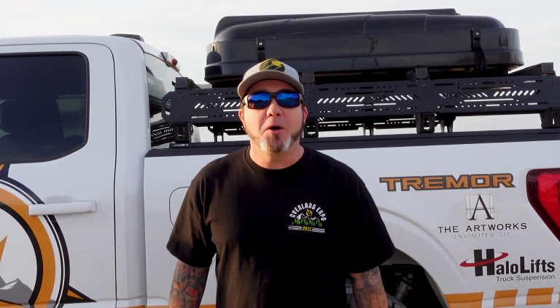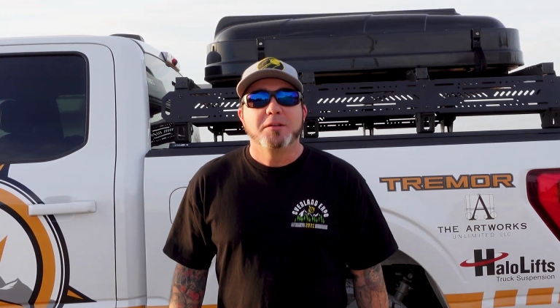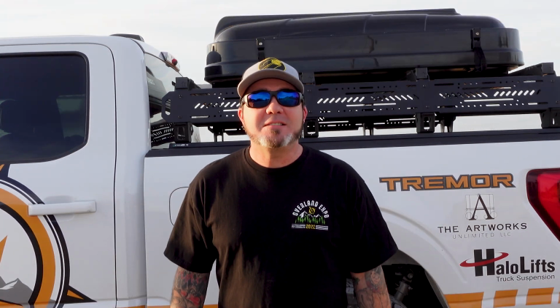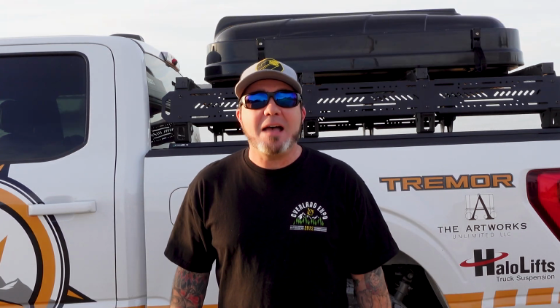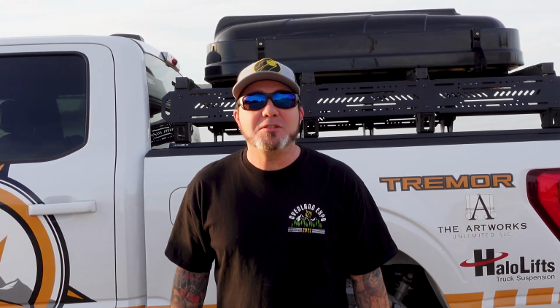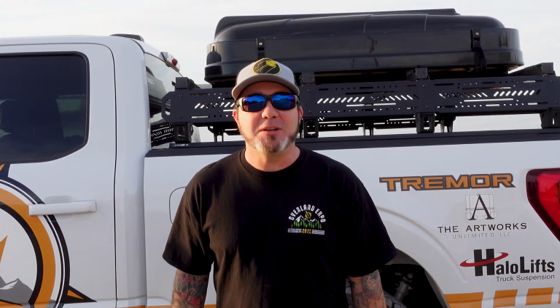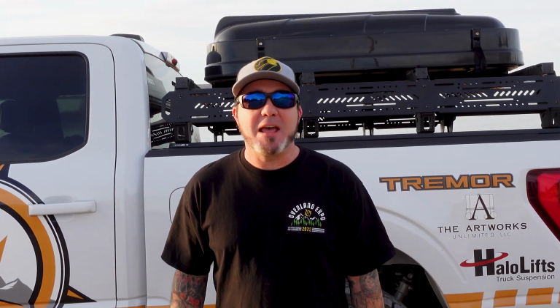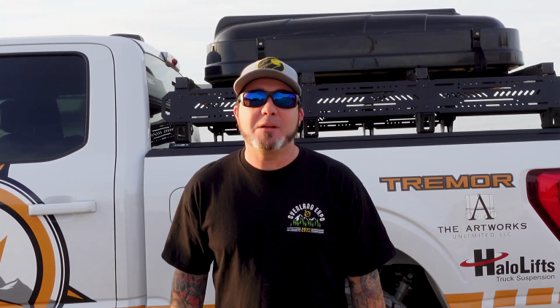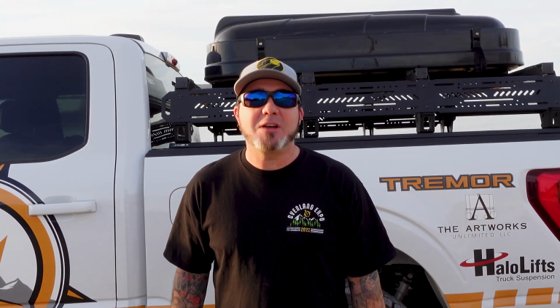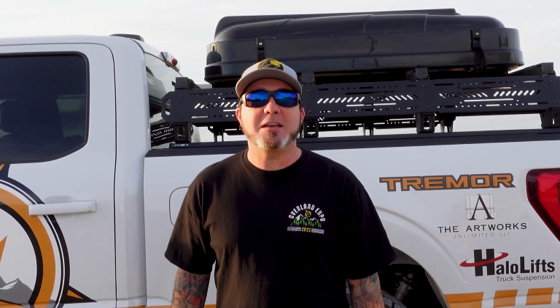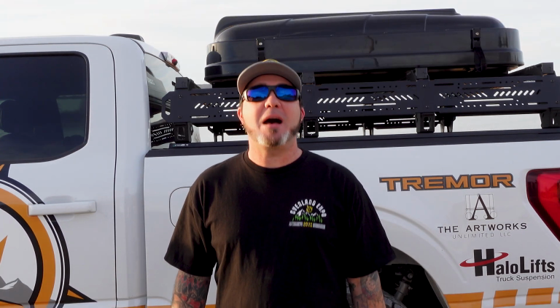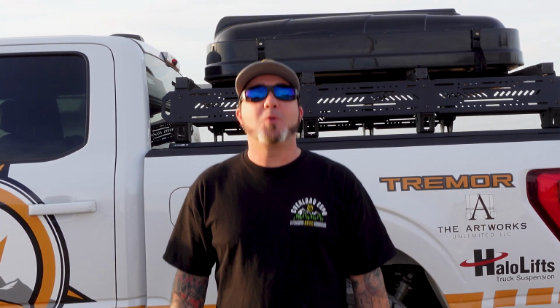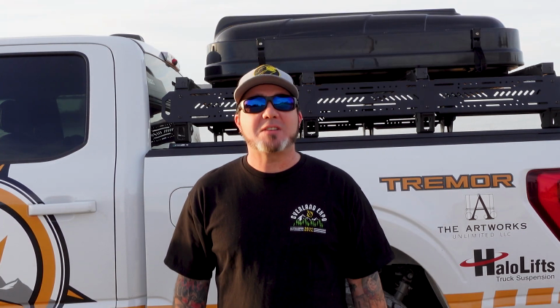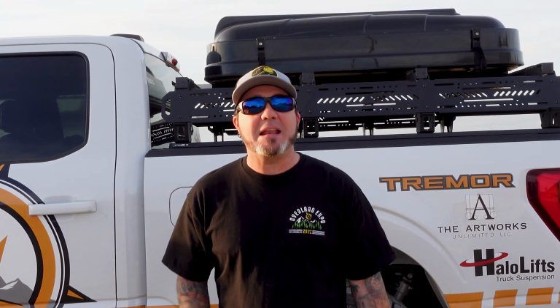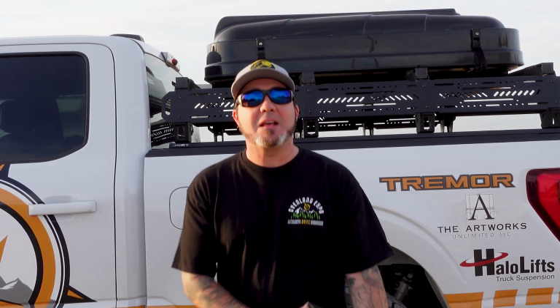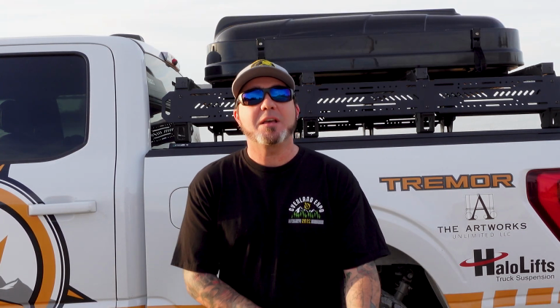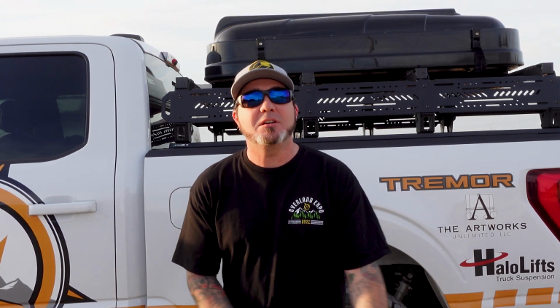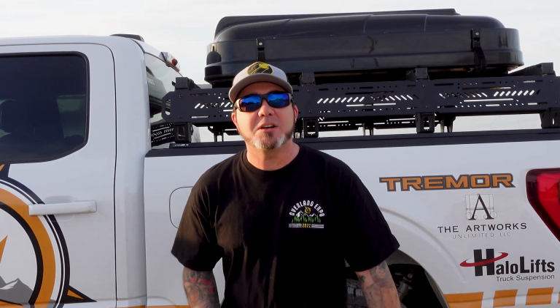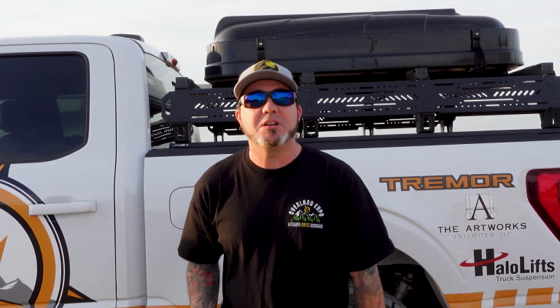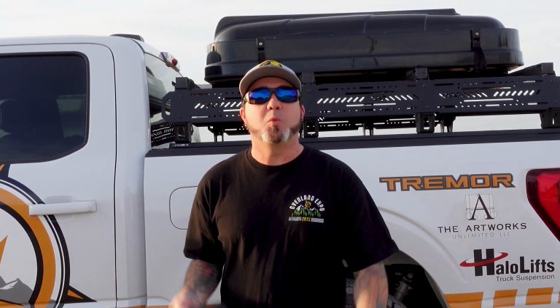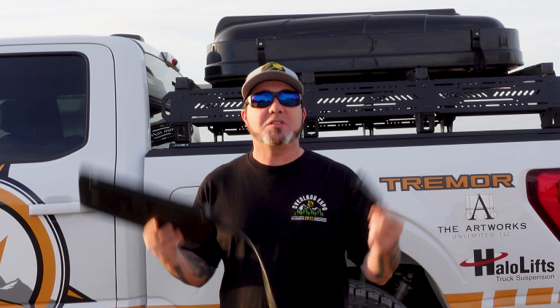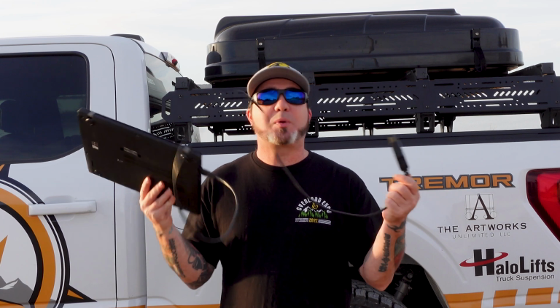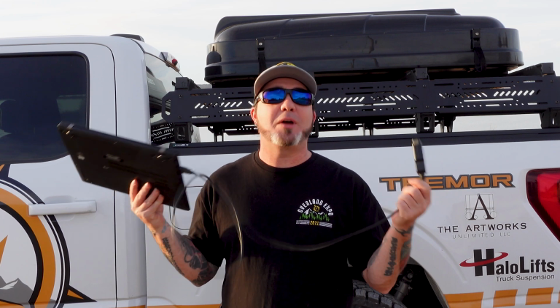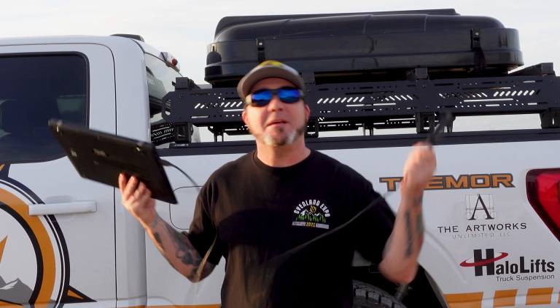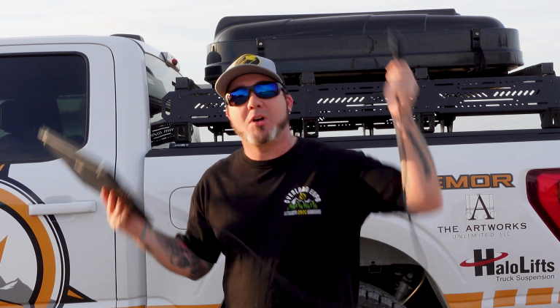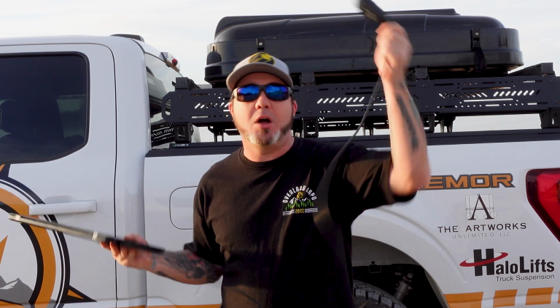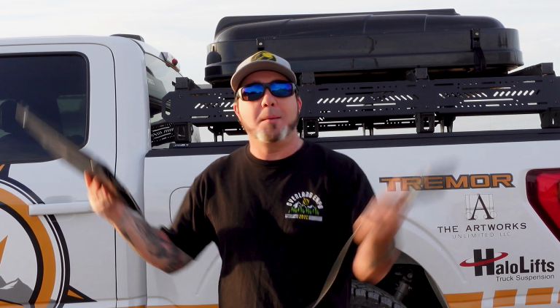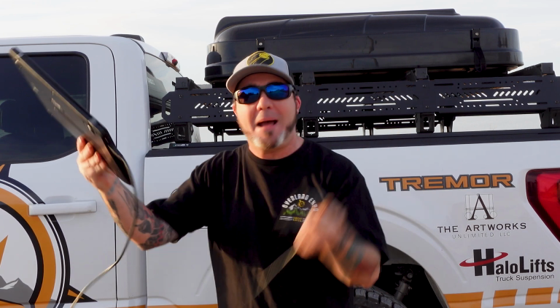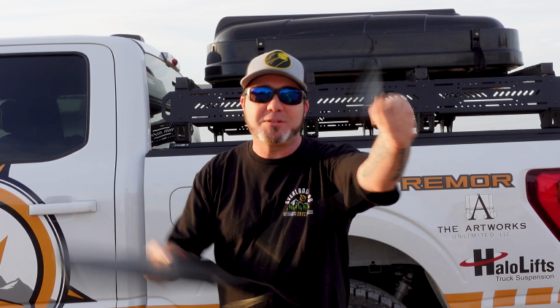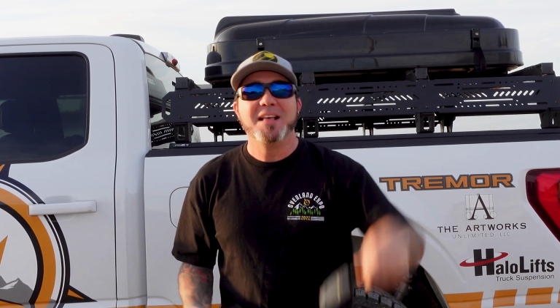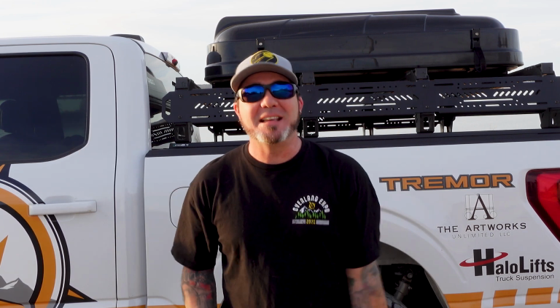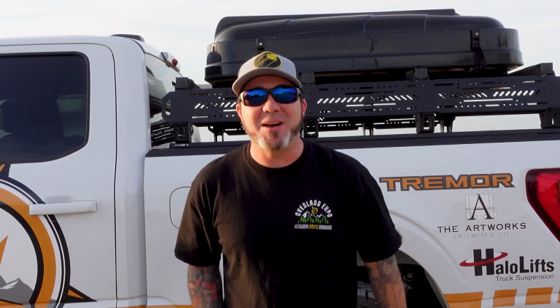So let's dive into it. Today we're going to be talking about FORScan and a quick introduction into what this program is all about. Let's go.